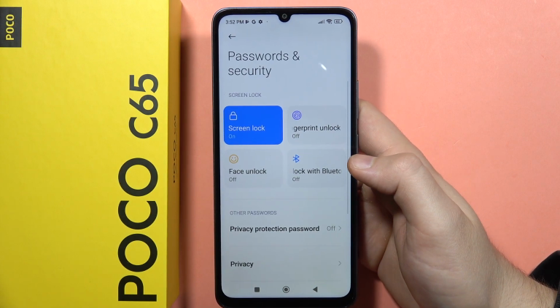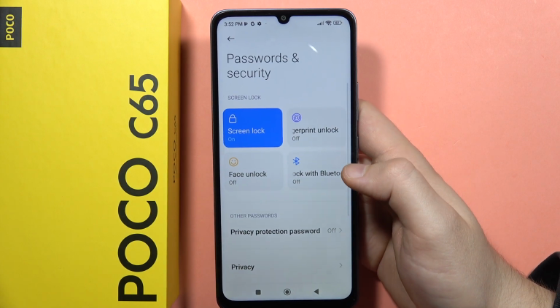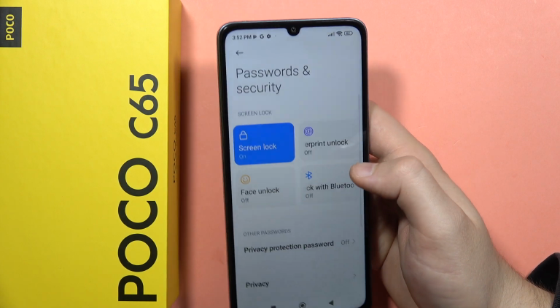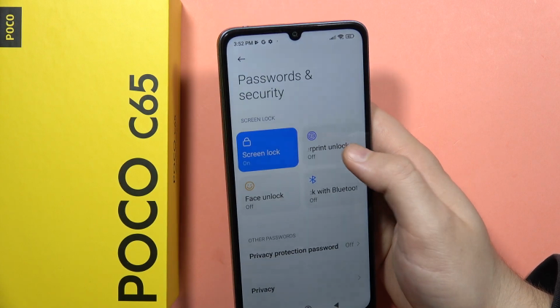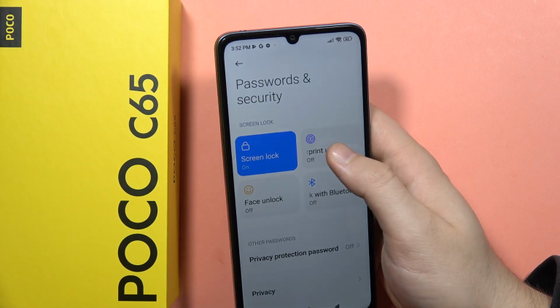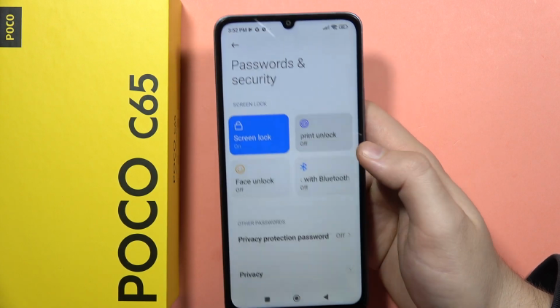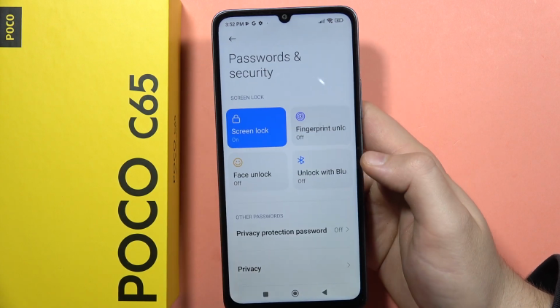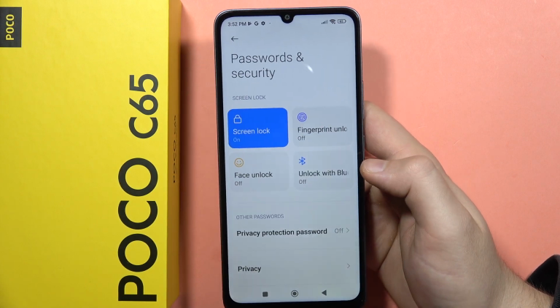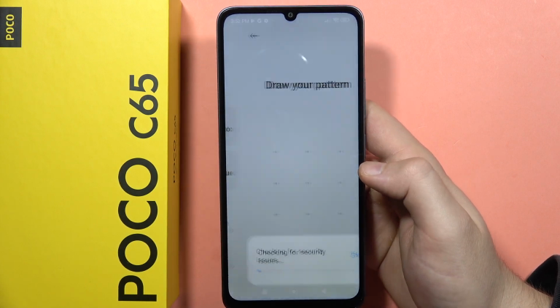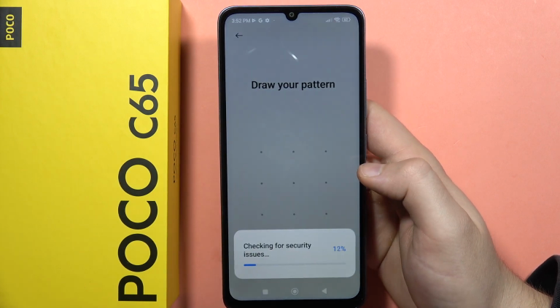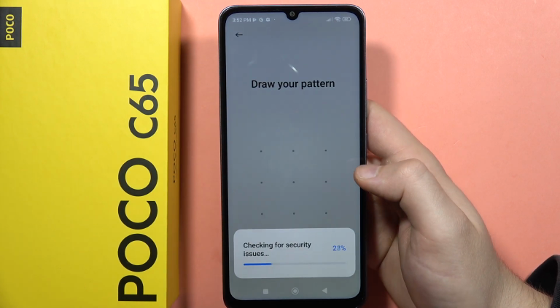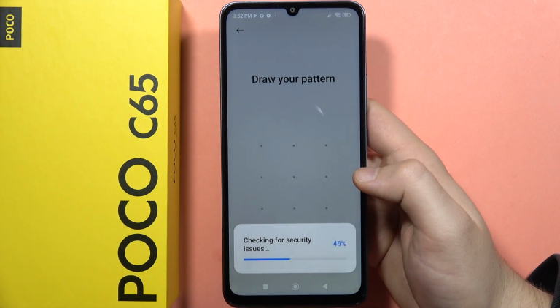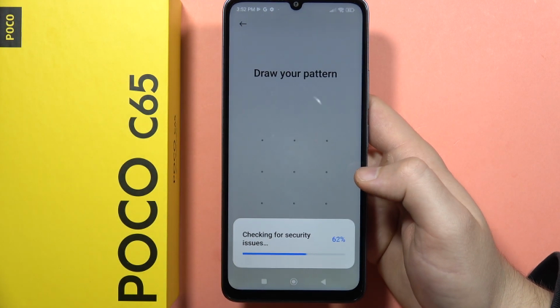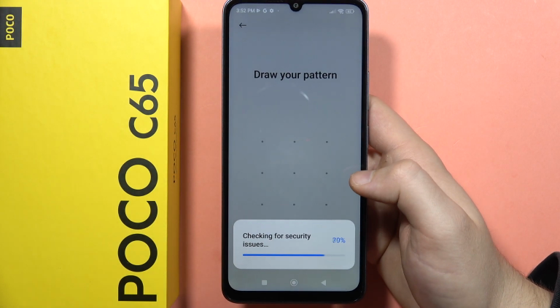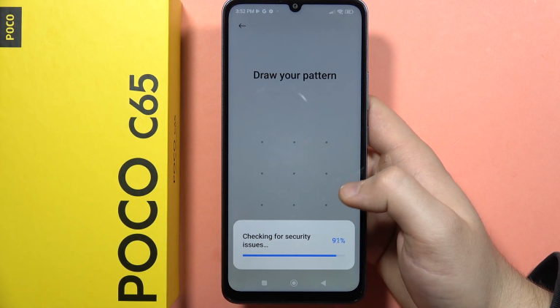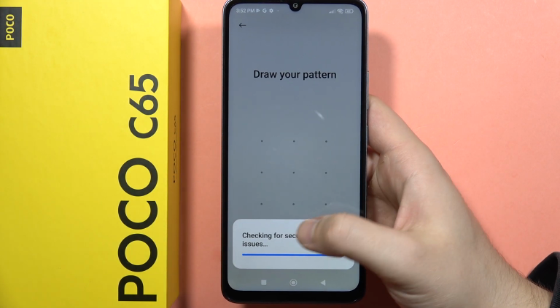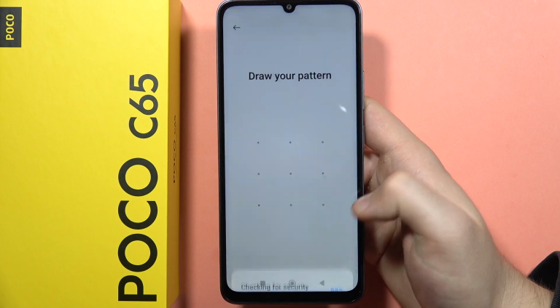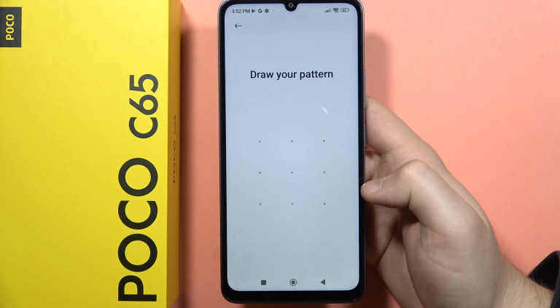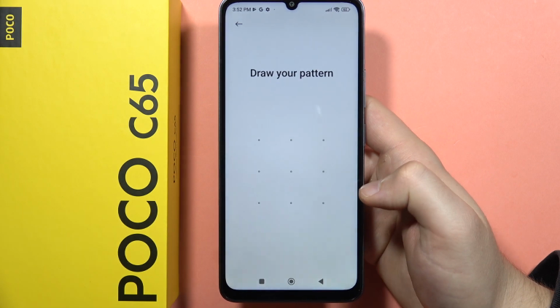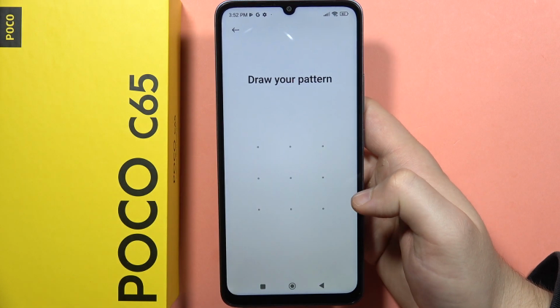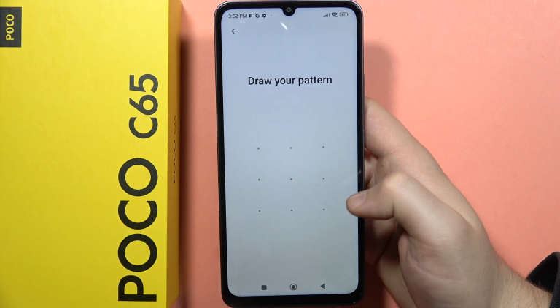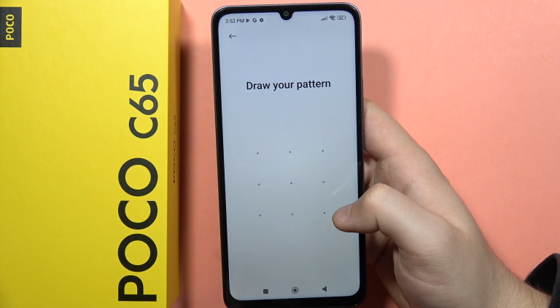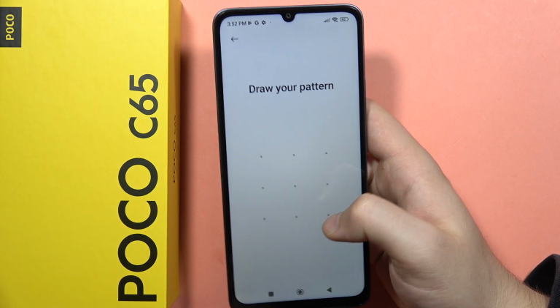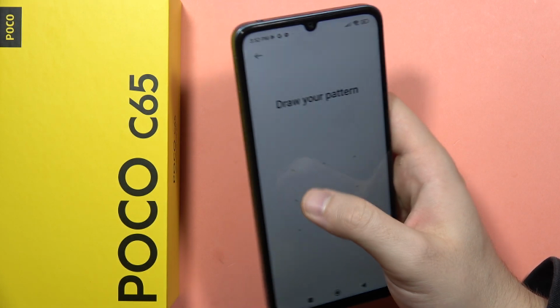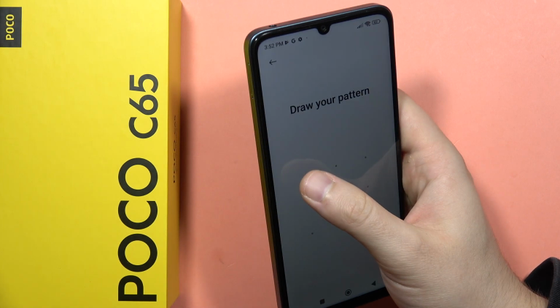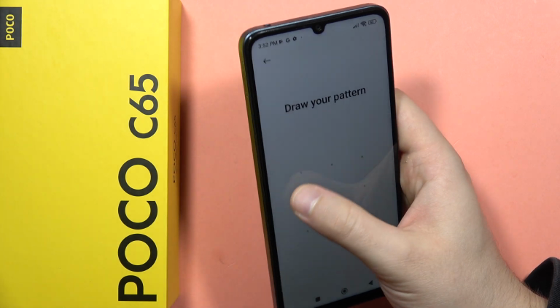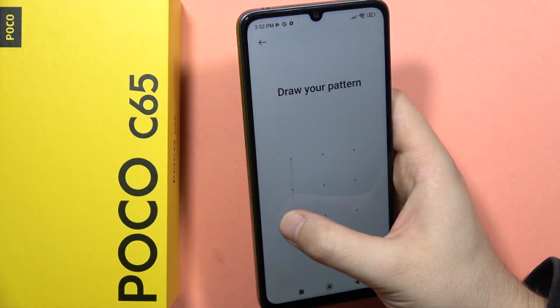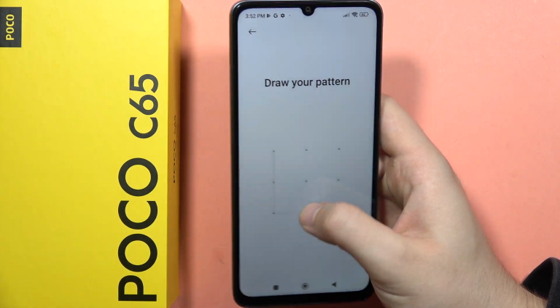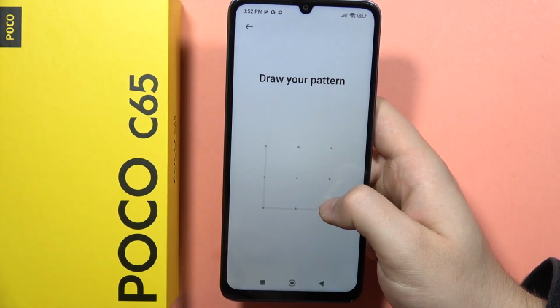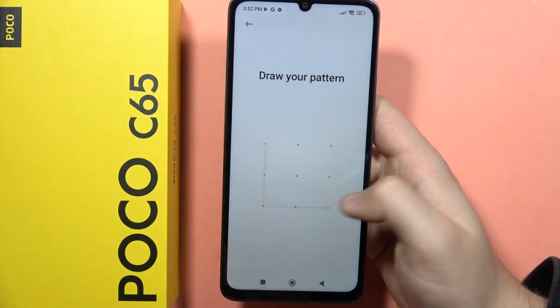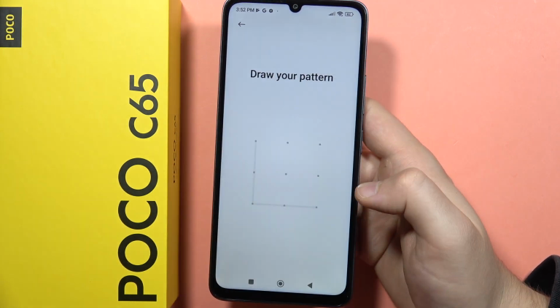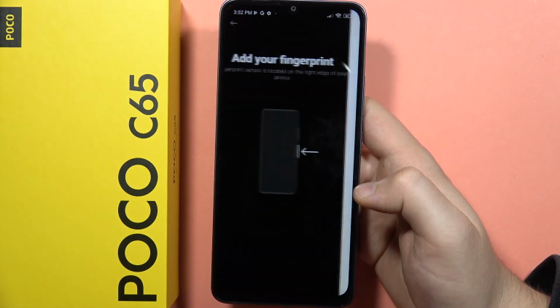Now select Fingerprint Unlock, wait for this process, and then input your current screen lock.